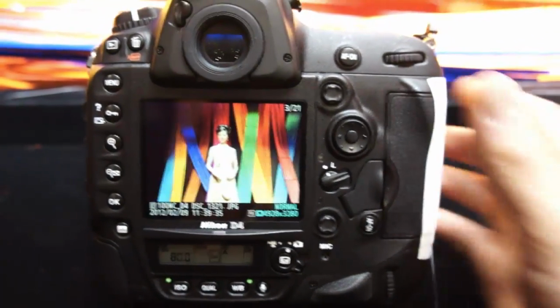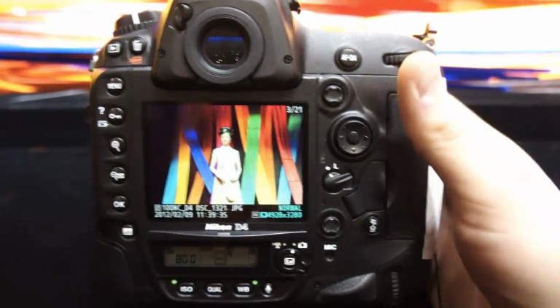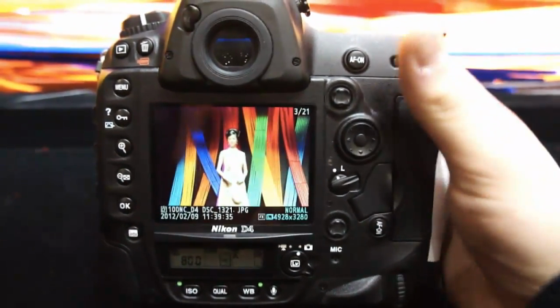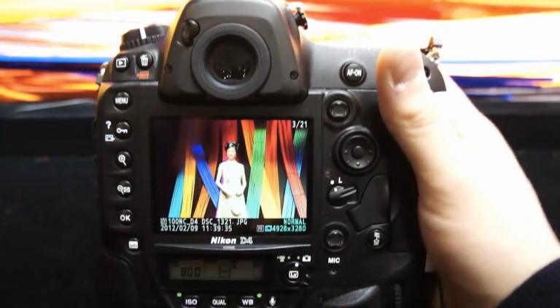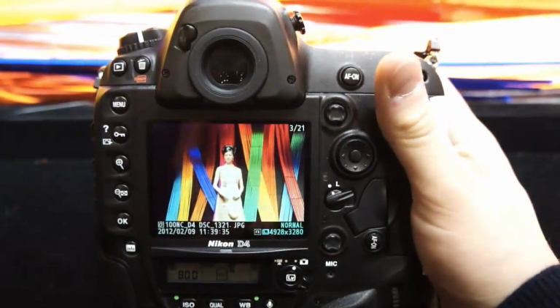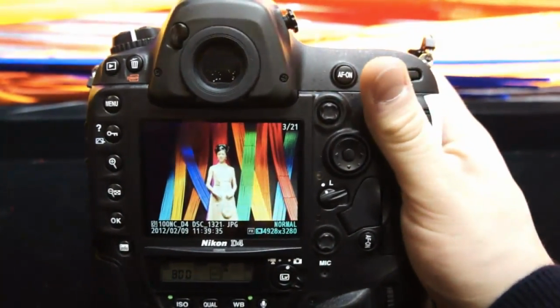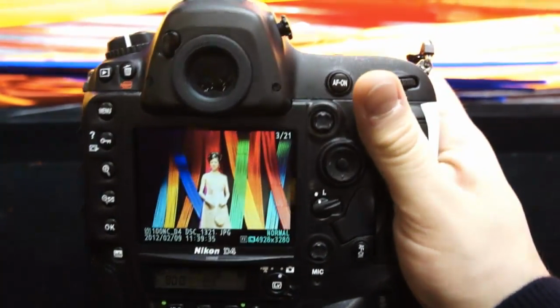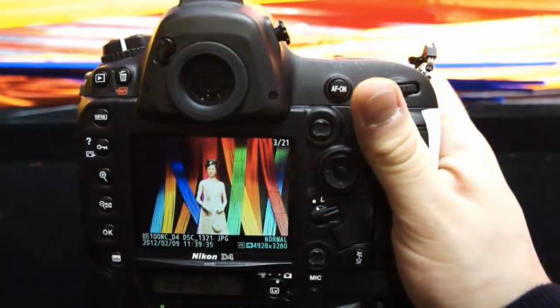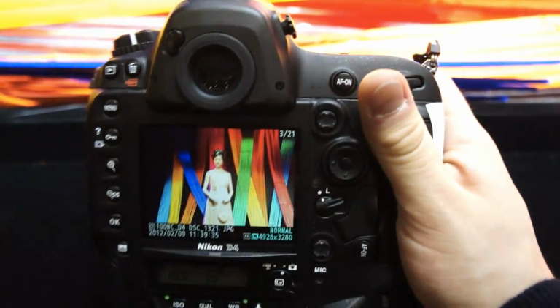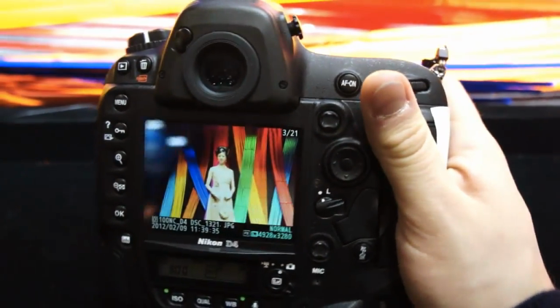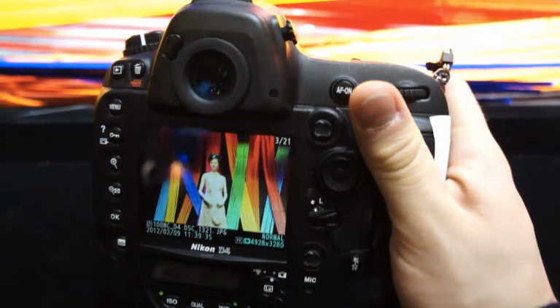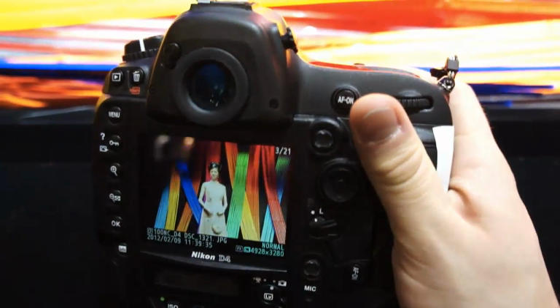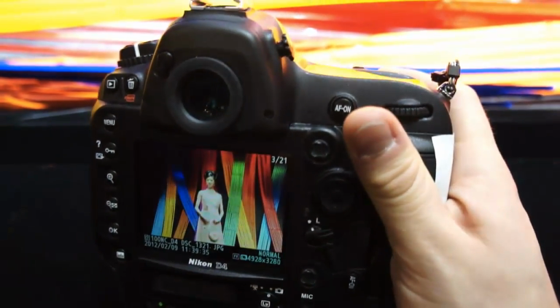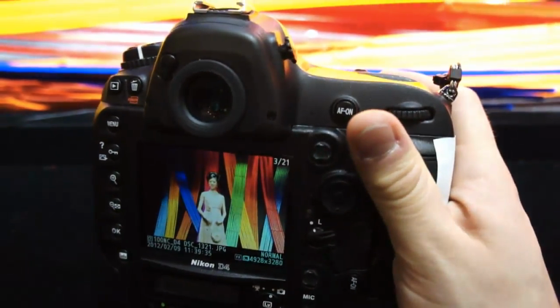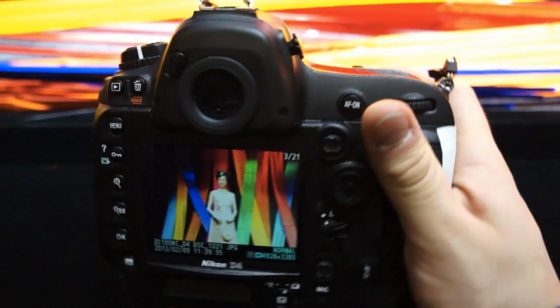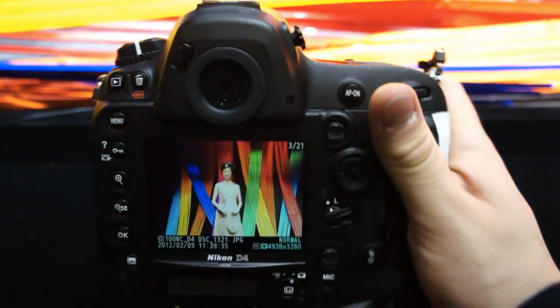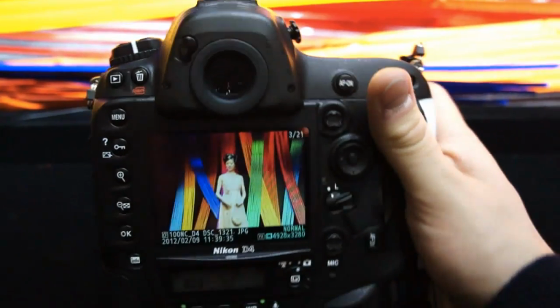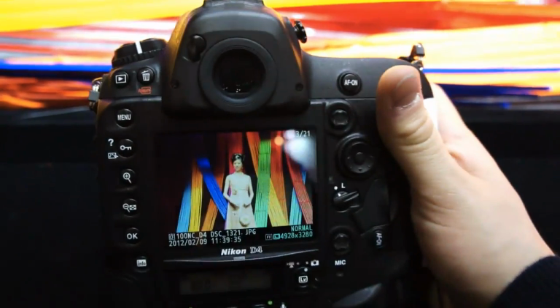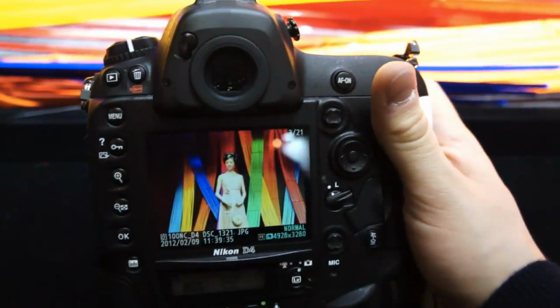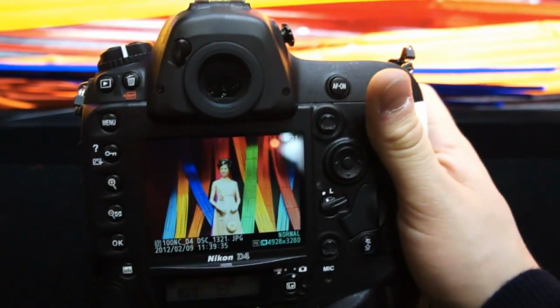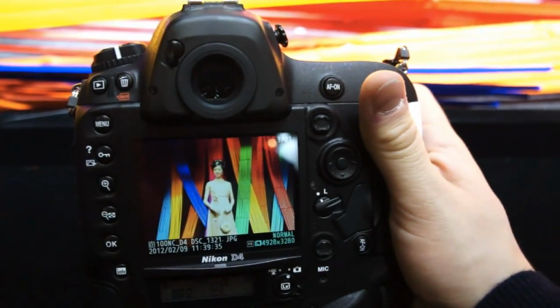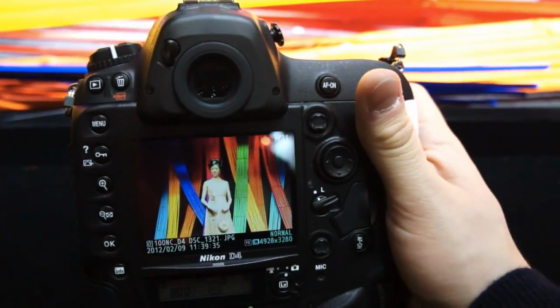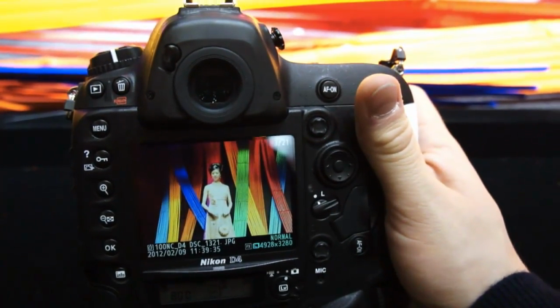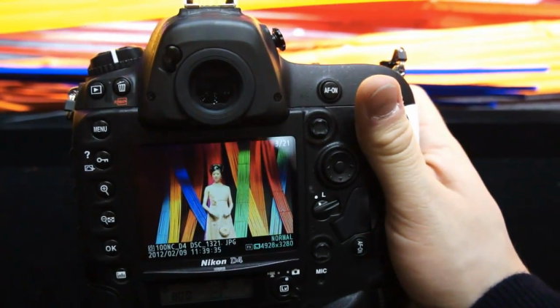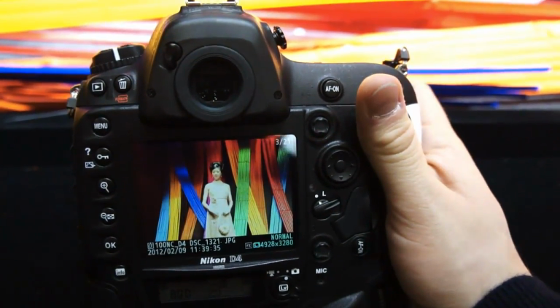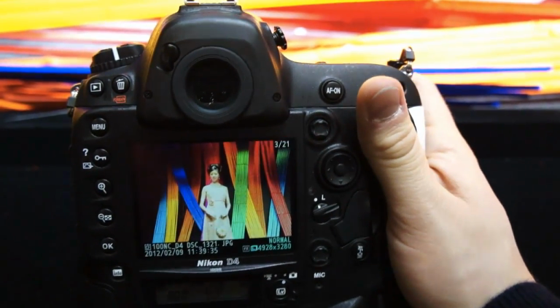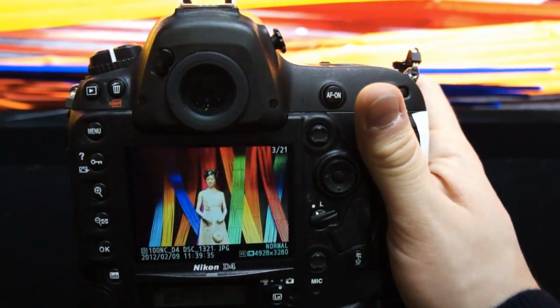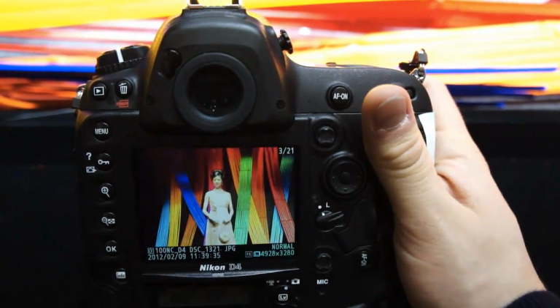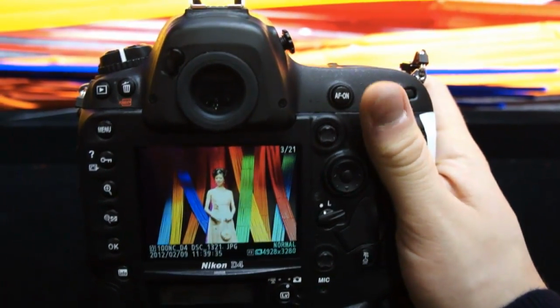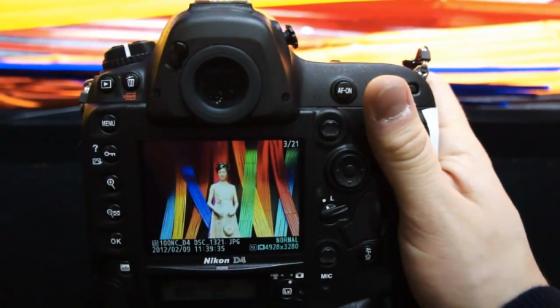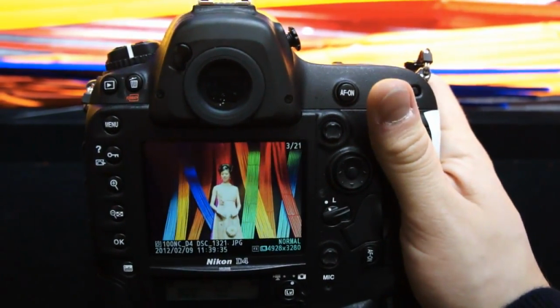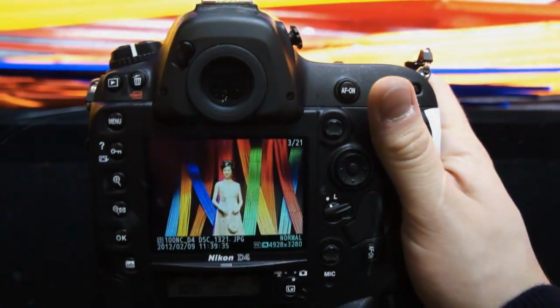But again, this has been the Nikon D4 at CP Plus in Yokohama, Japan.